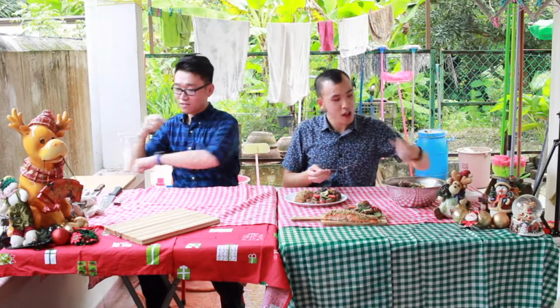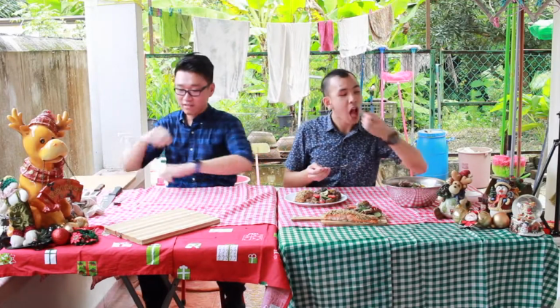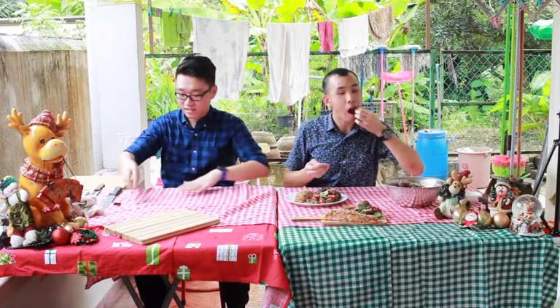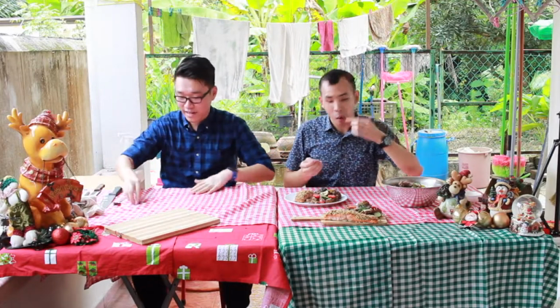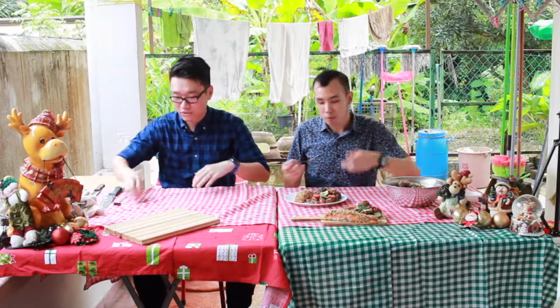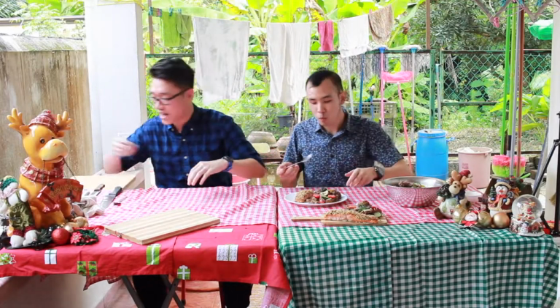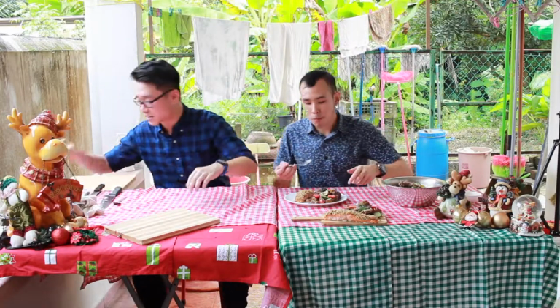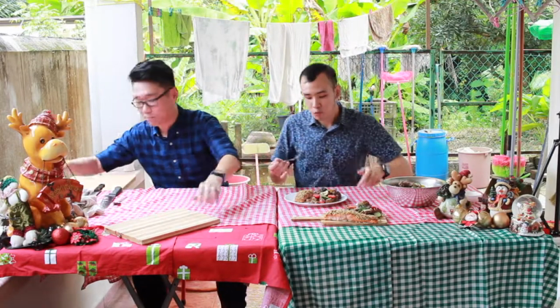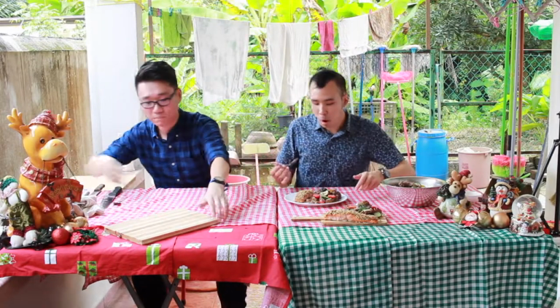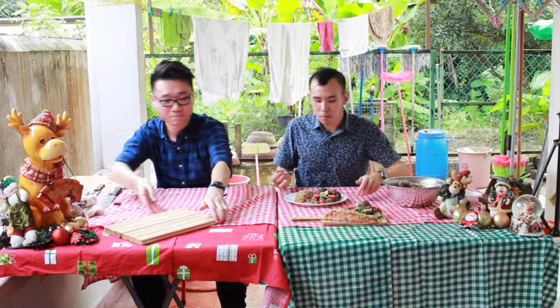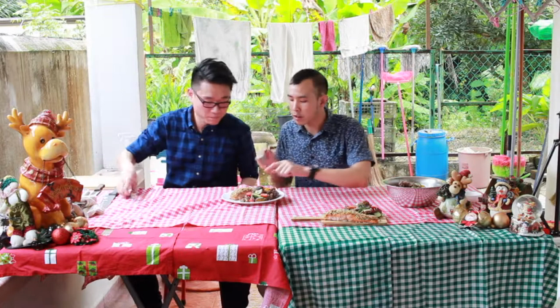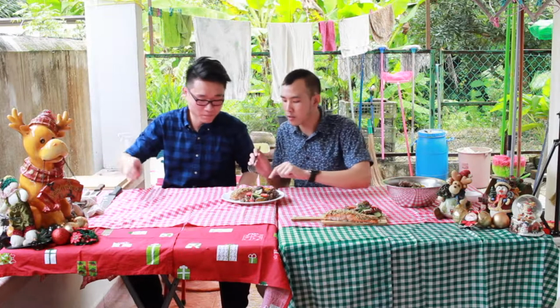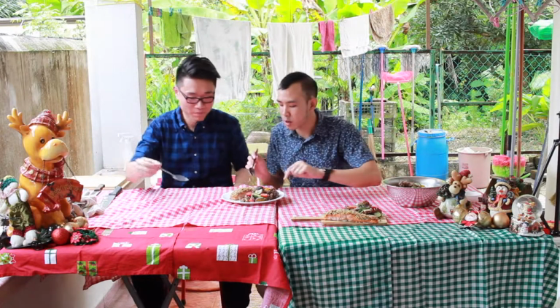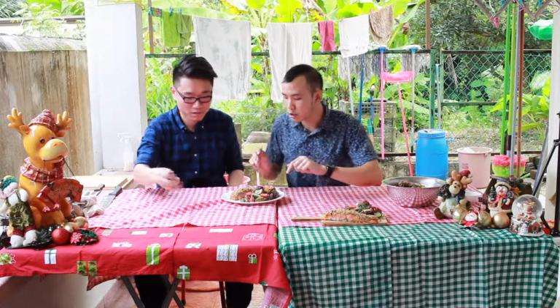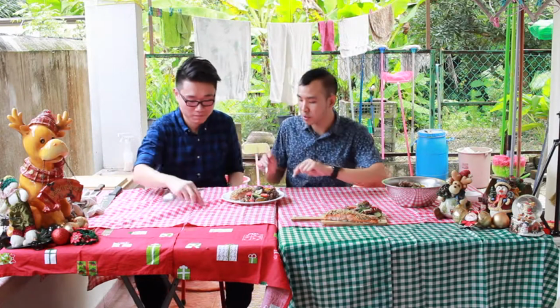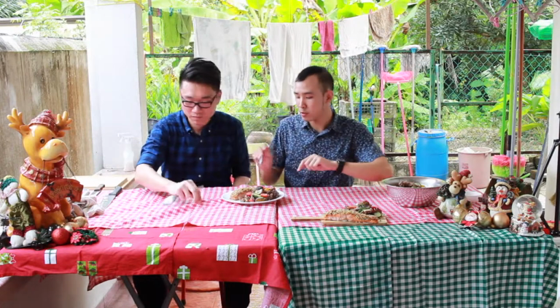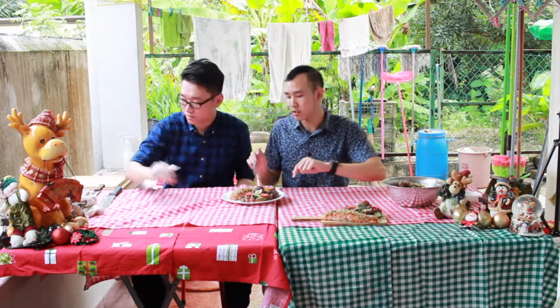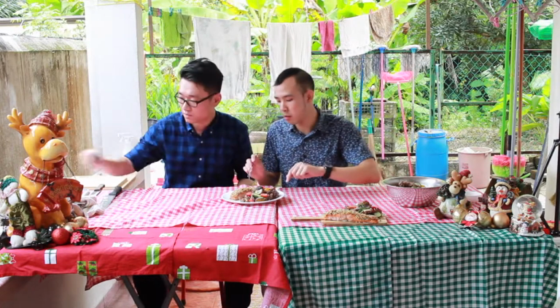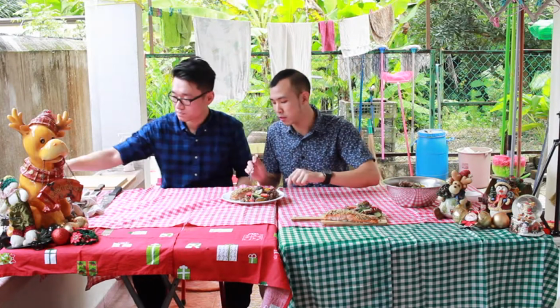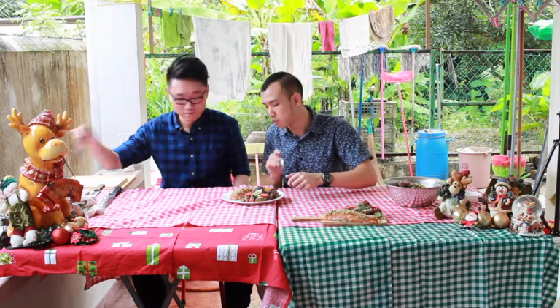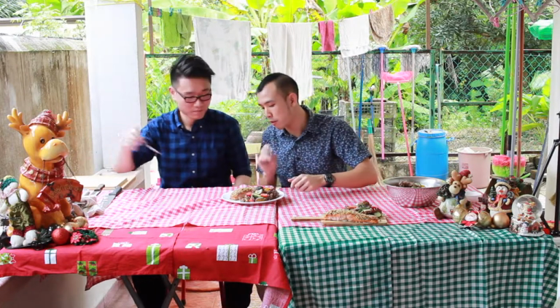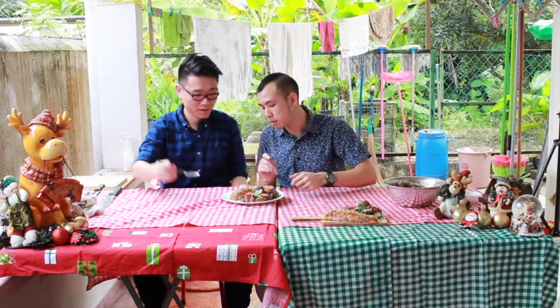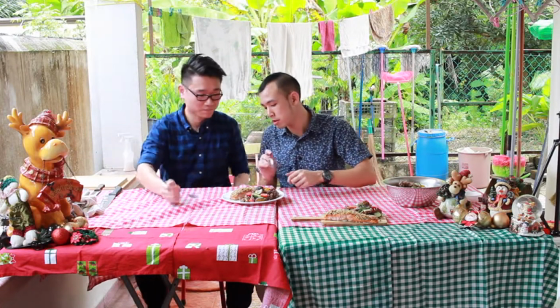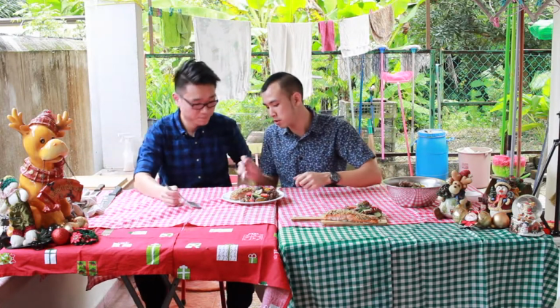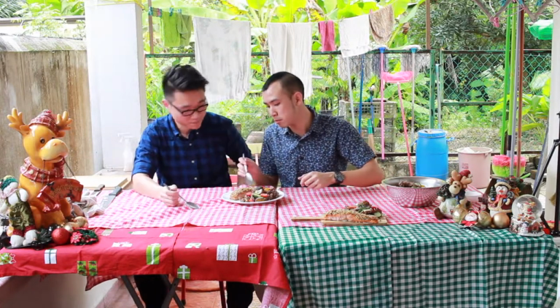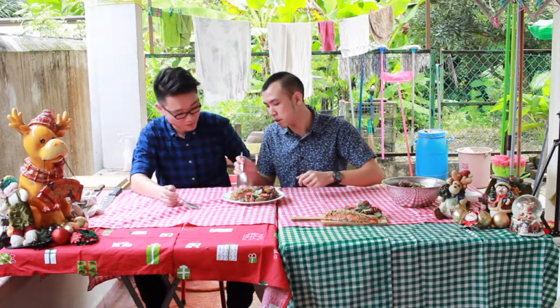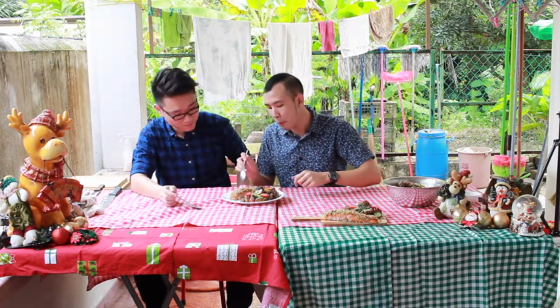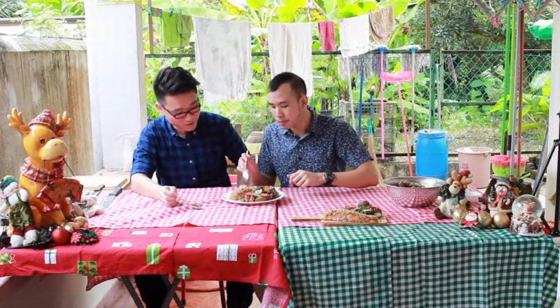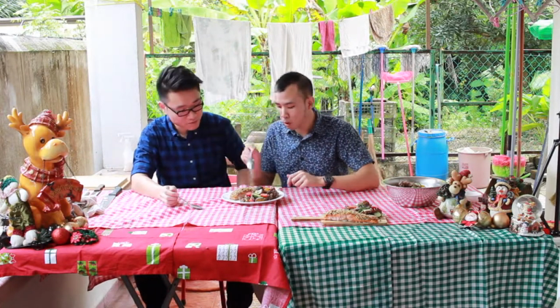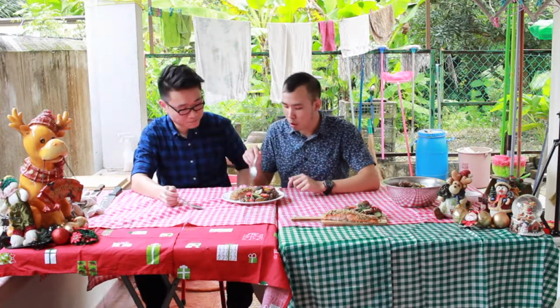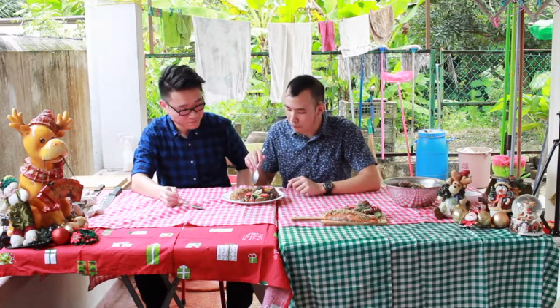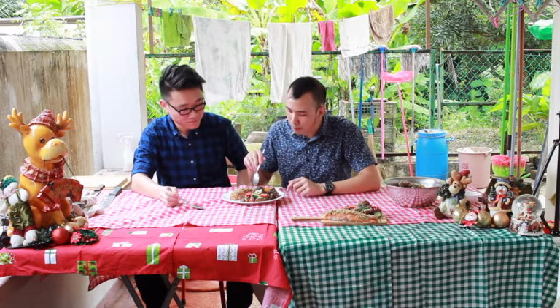So now is the time to taste. We have the salmon here. My favourite part of the salmon is the belly, so I'm going to go with that.